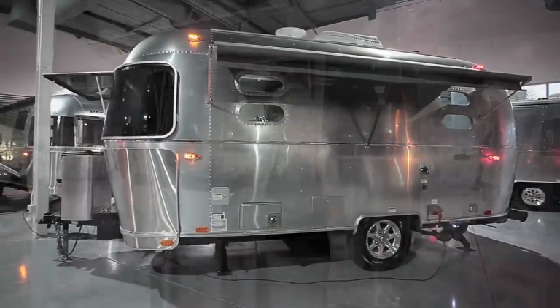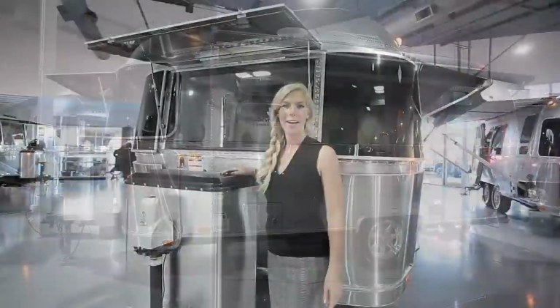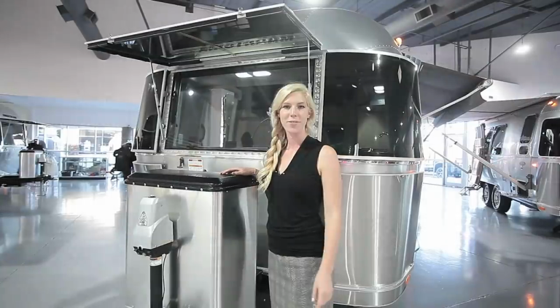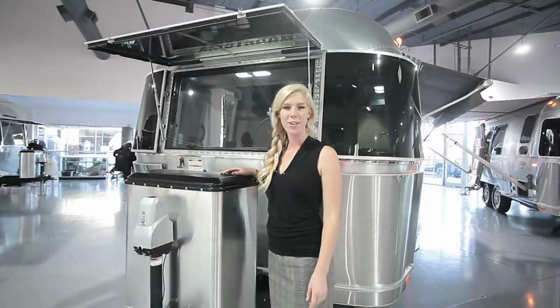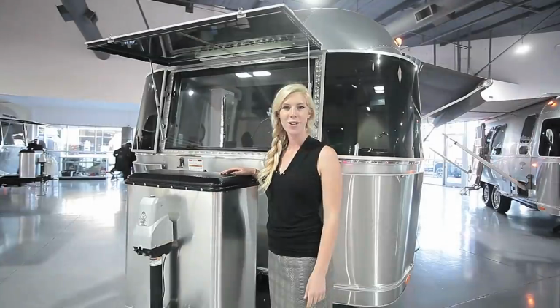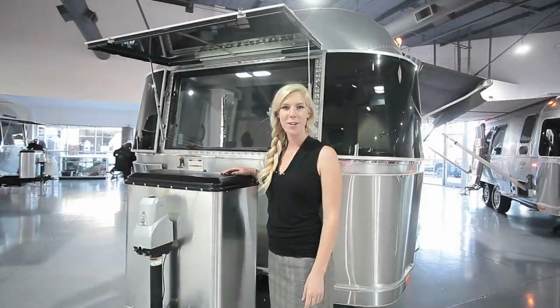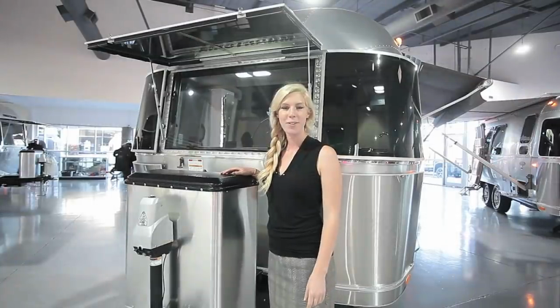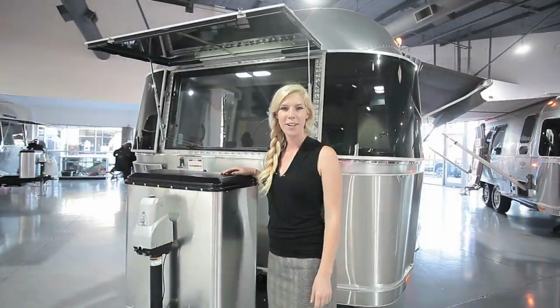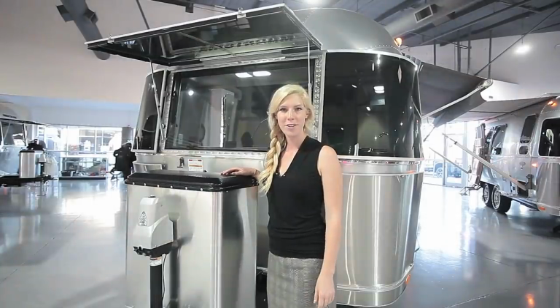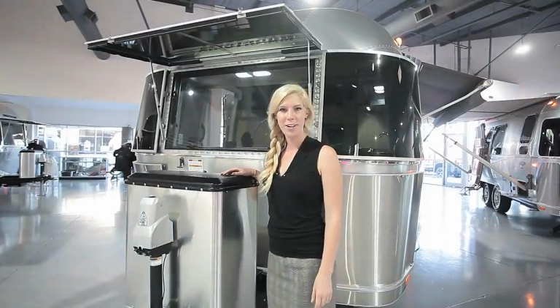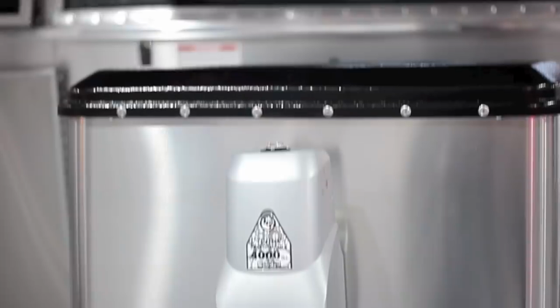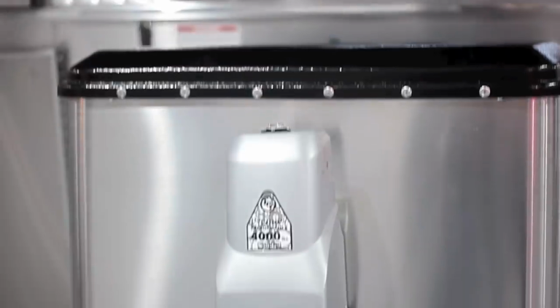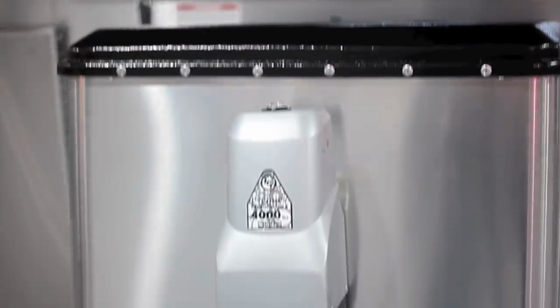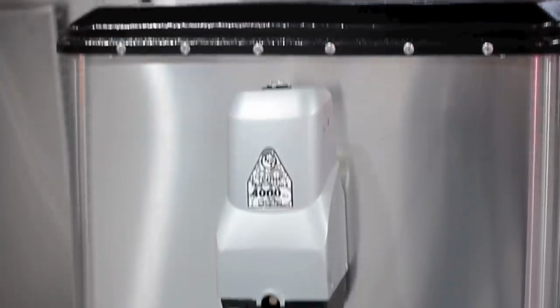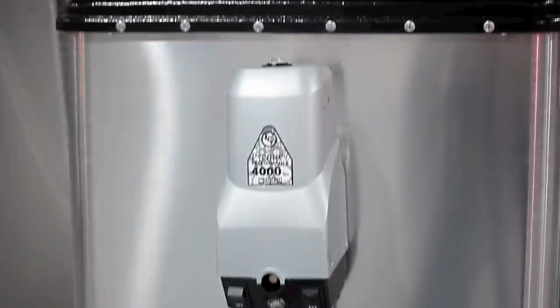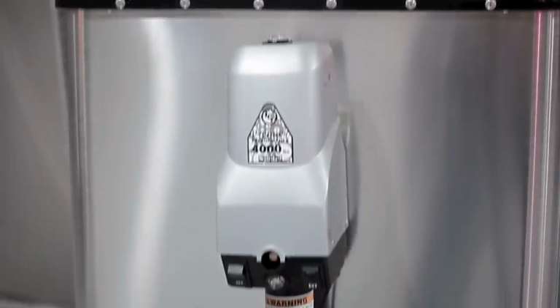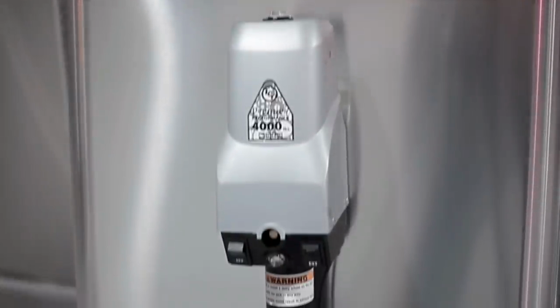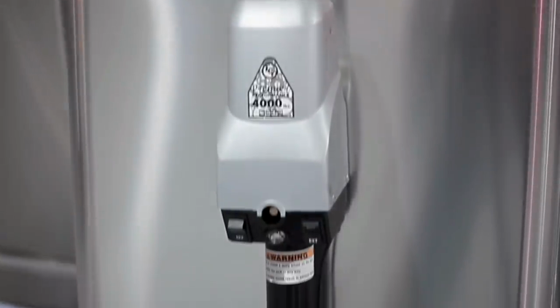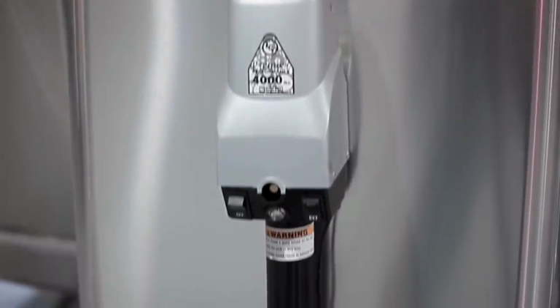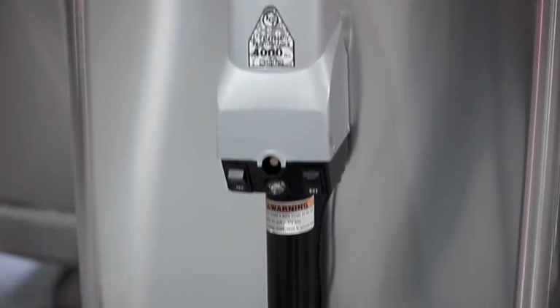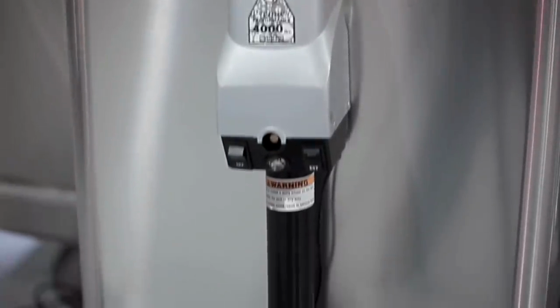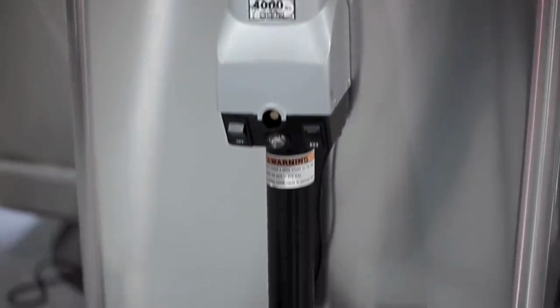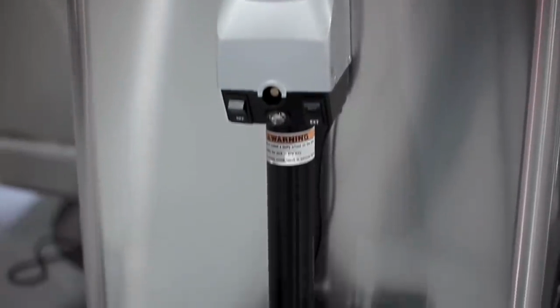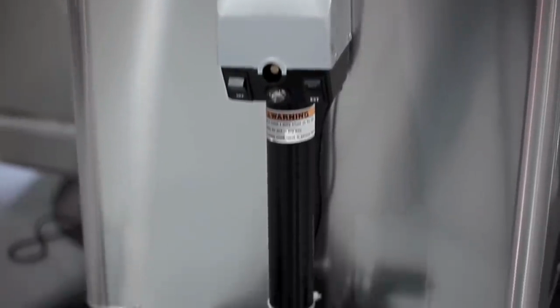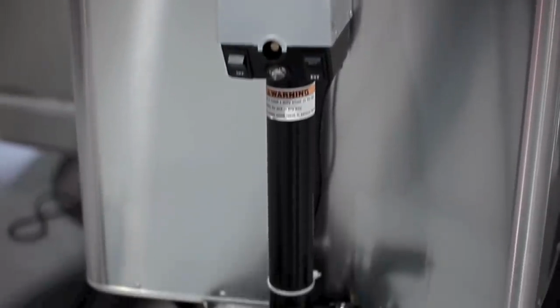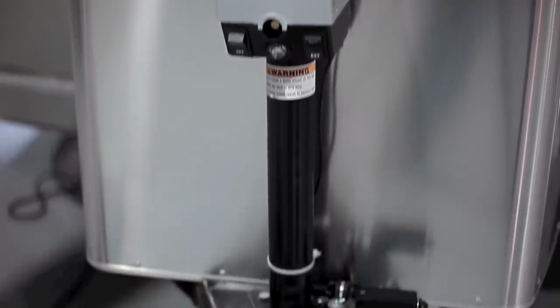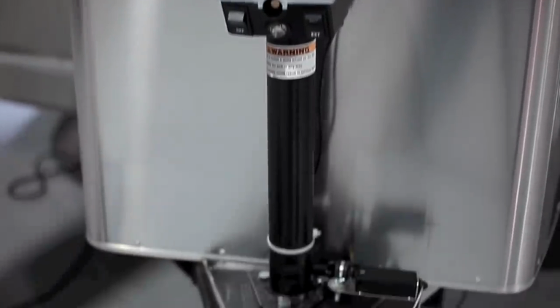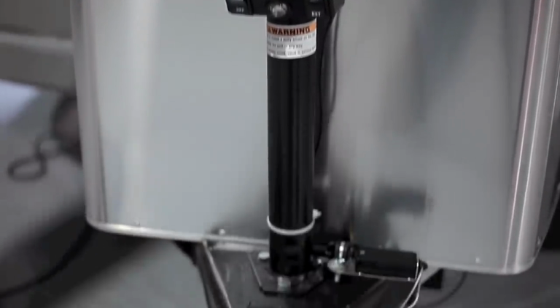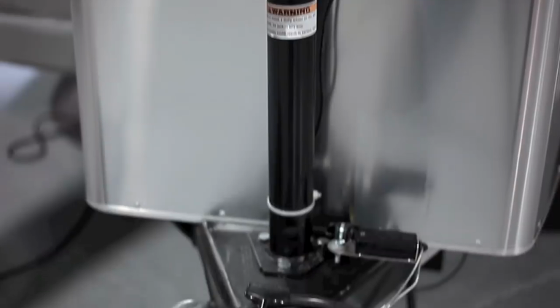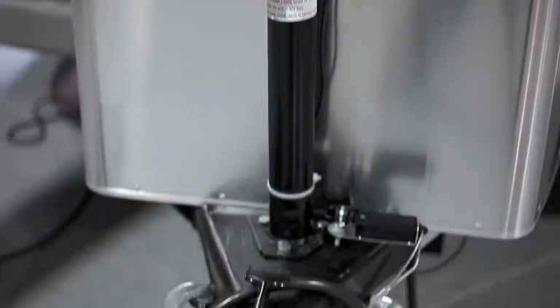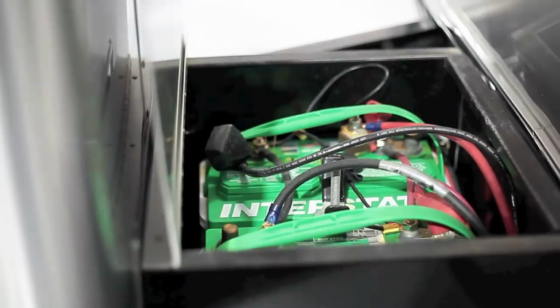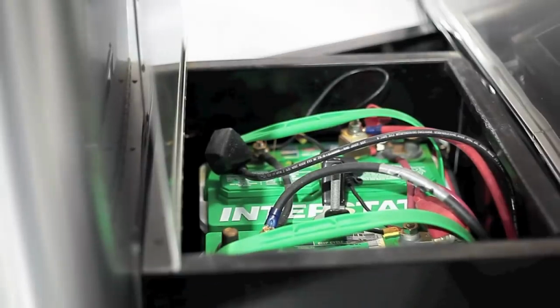At the front here you have an electric tongue jack, two 30-pound propane cylinders, and two lead-acid batteries.